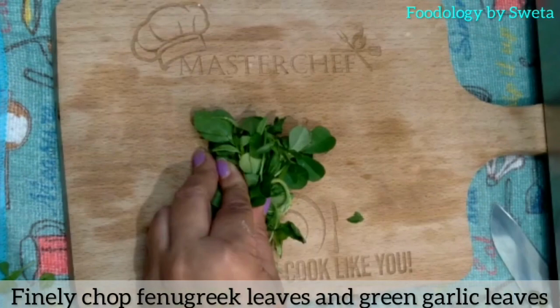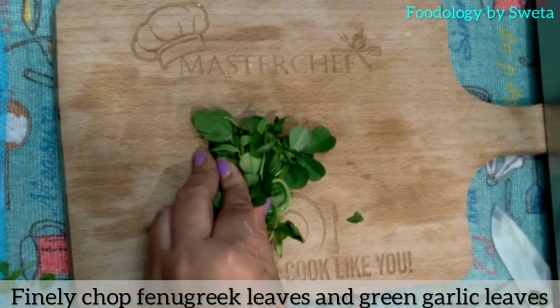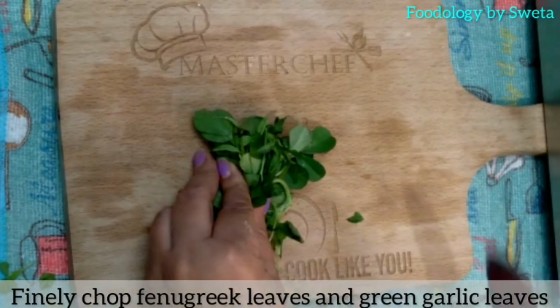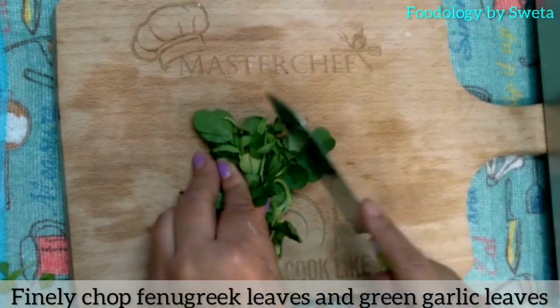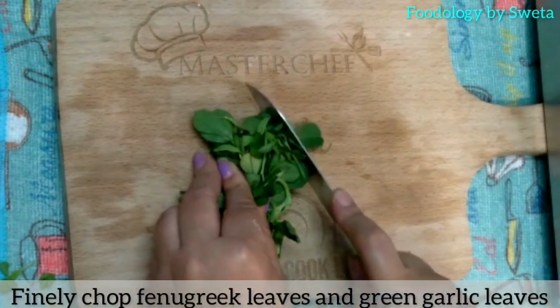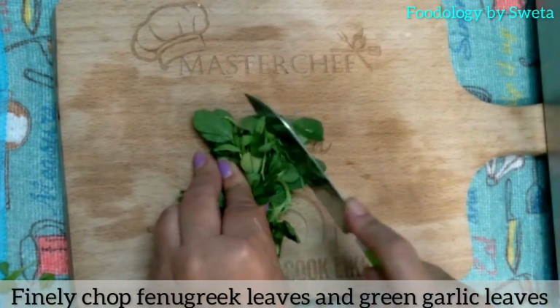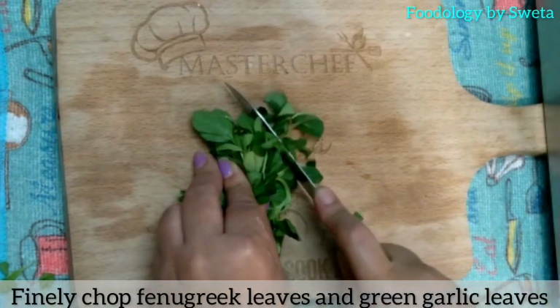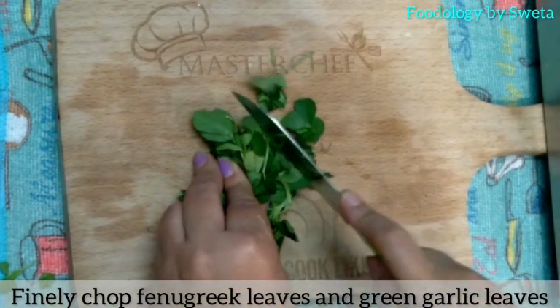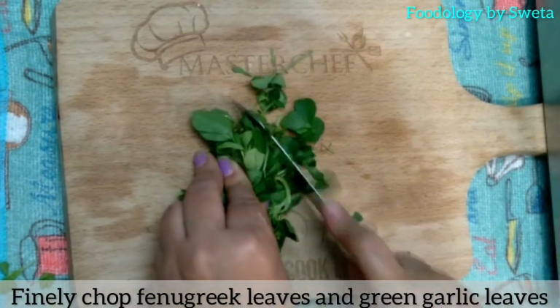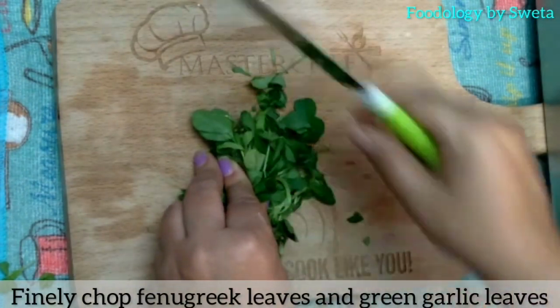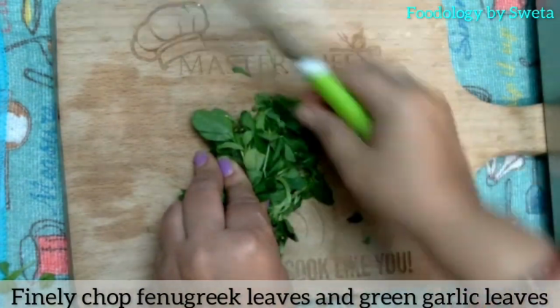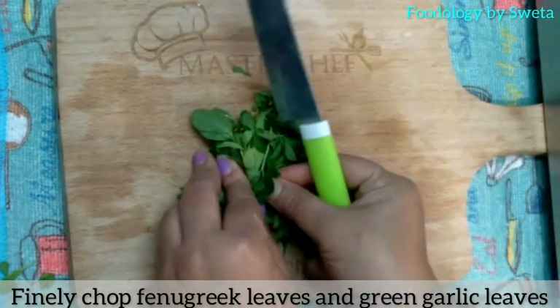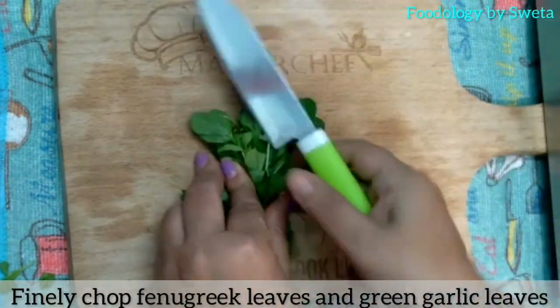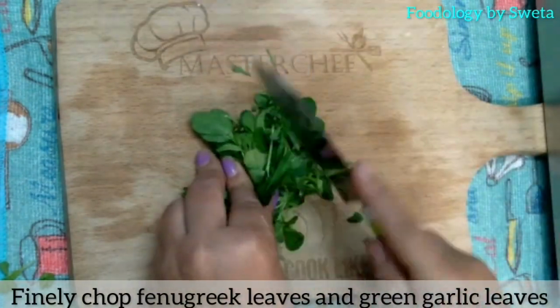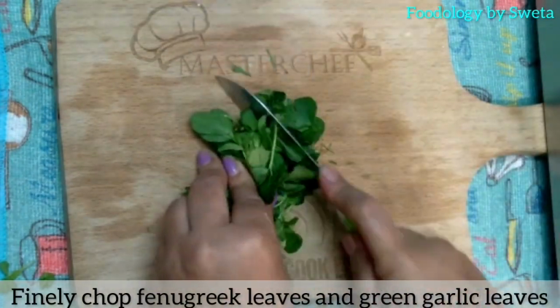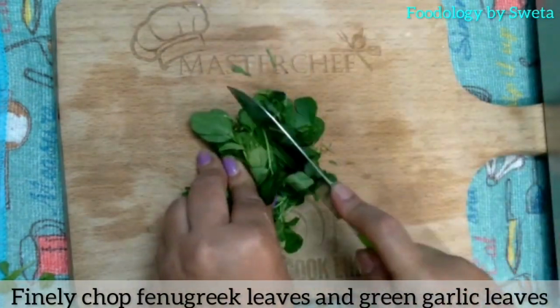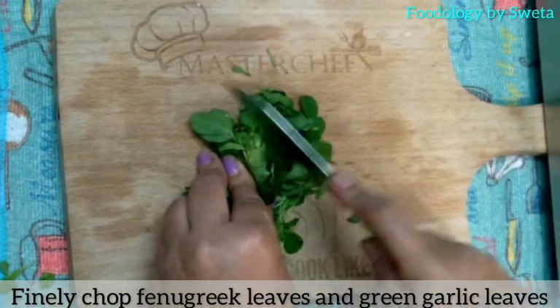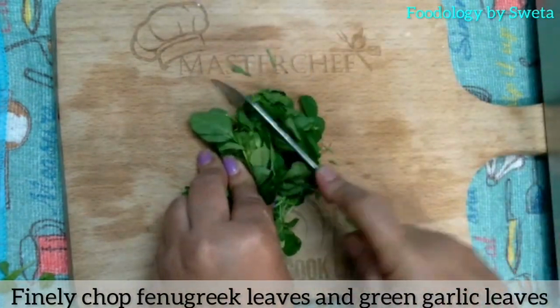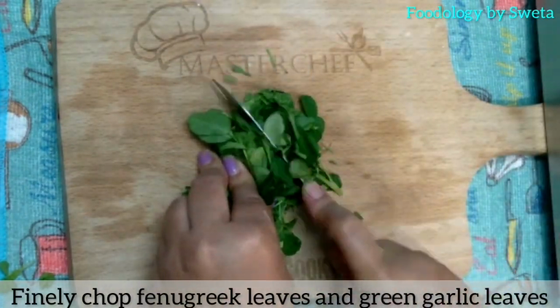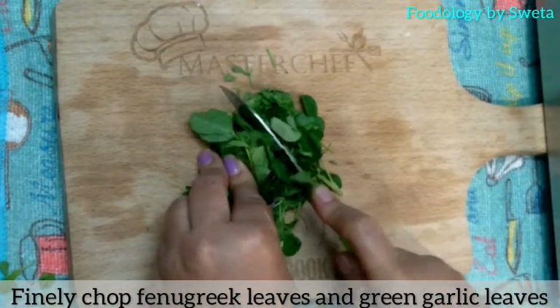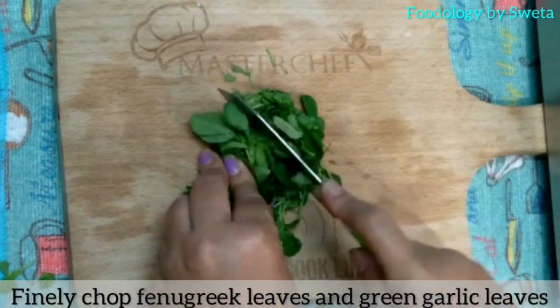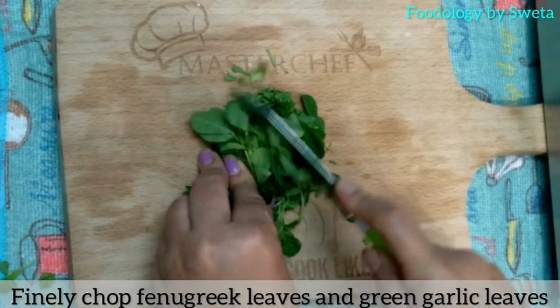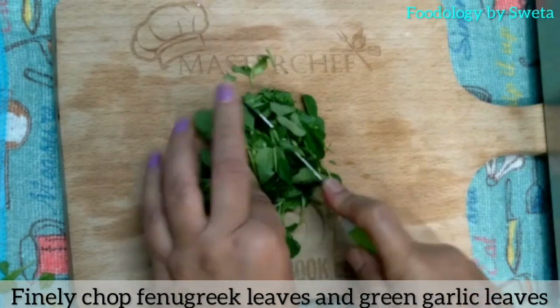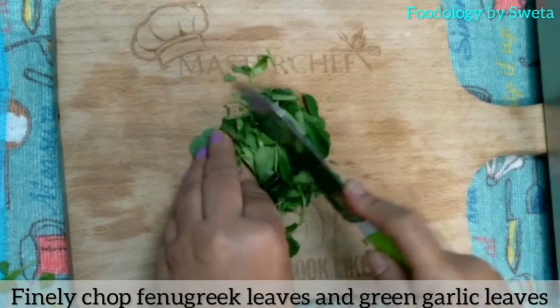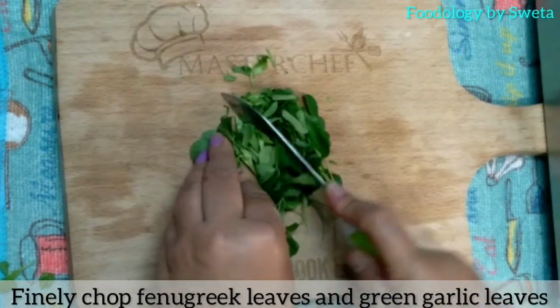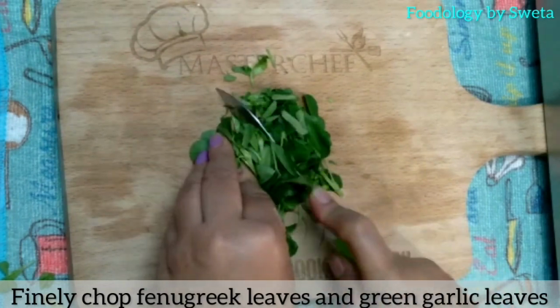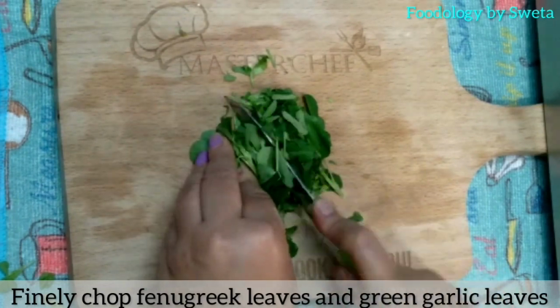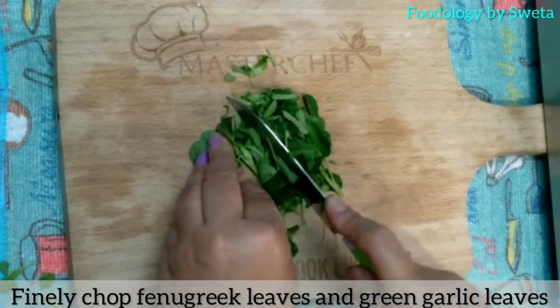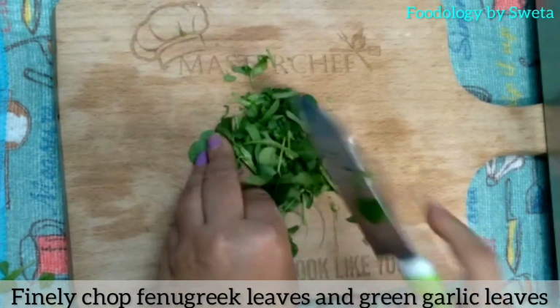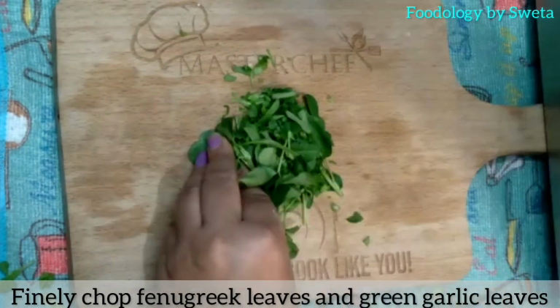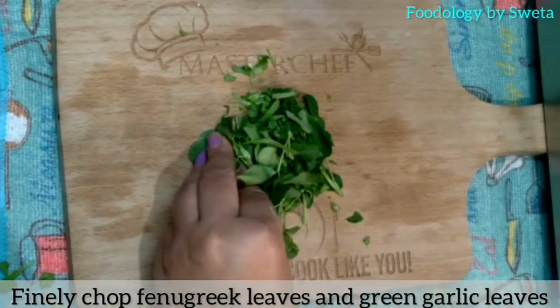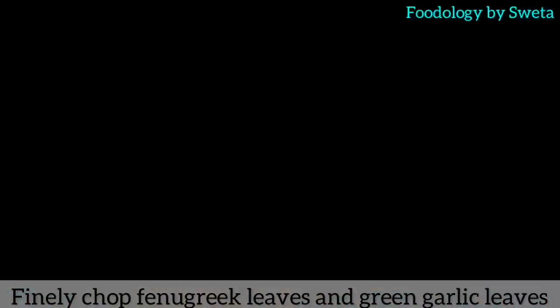Methi aur haray lehsun ke pattio ko achi tarah dholen aur inhe barik kaat len. (Wash the fenugreek and green garlic leaves thoroughly and chop them finely.)